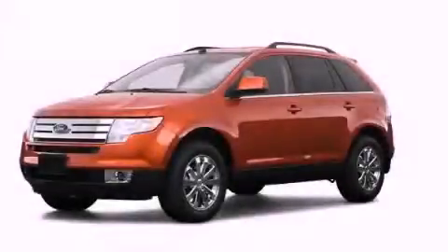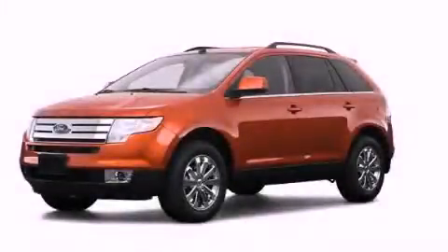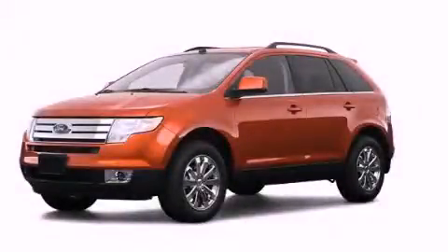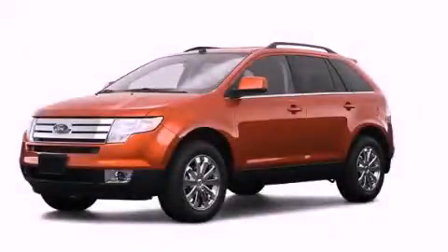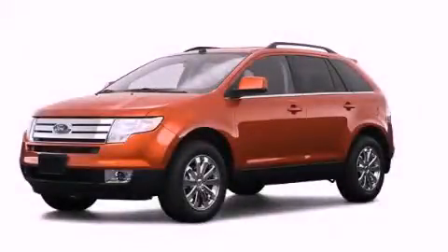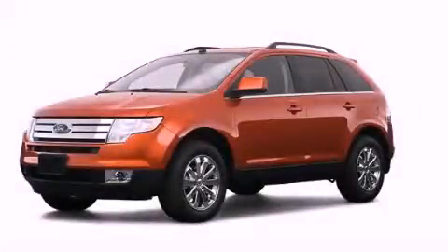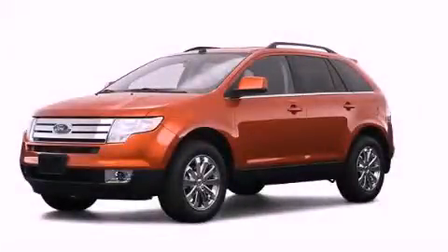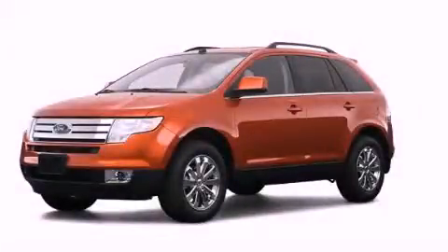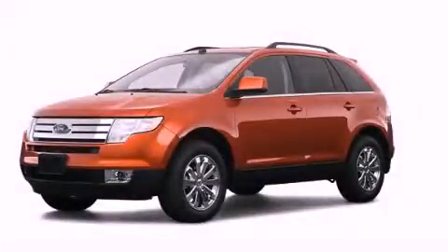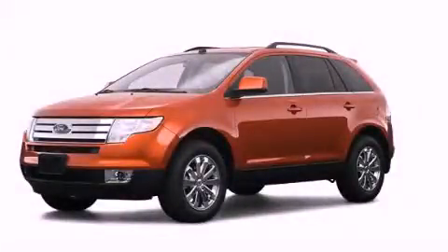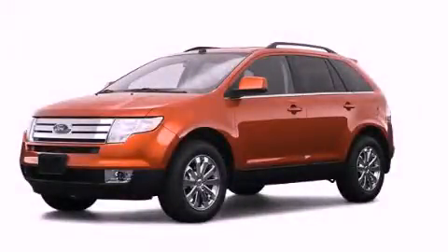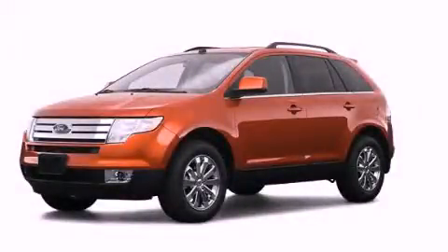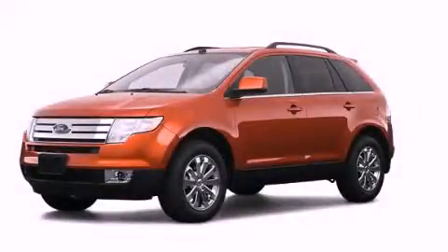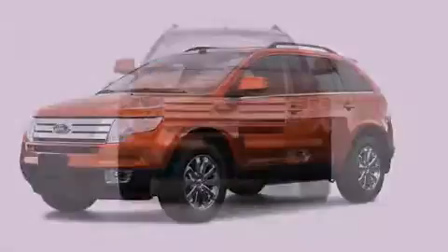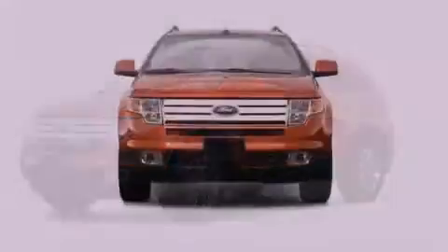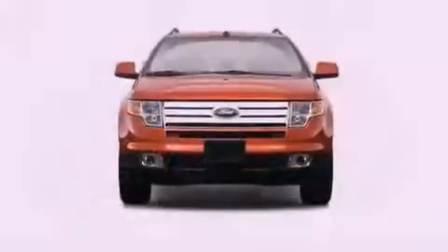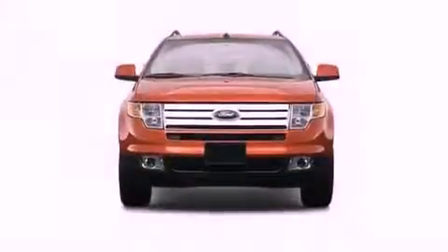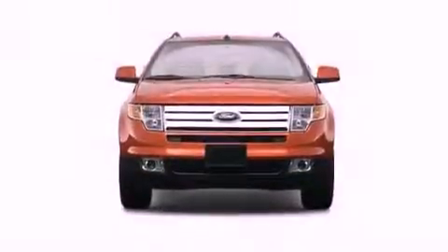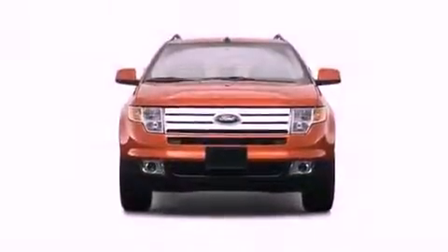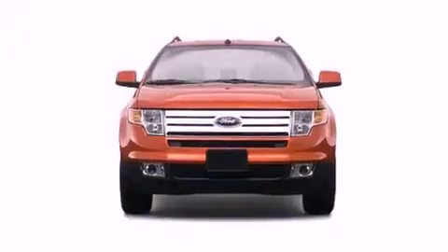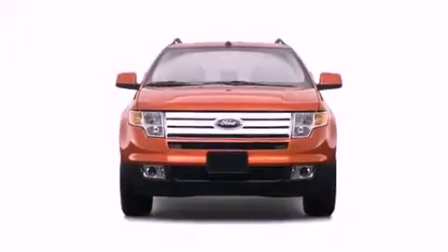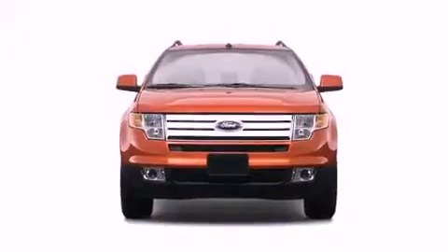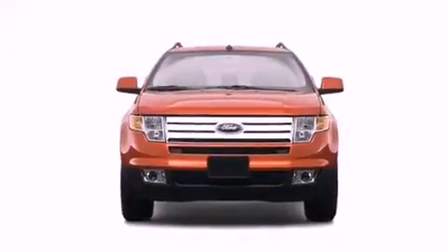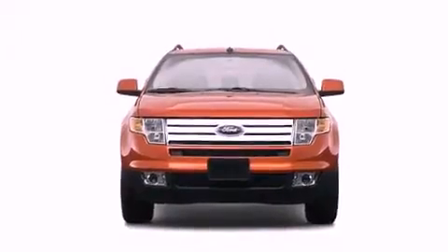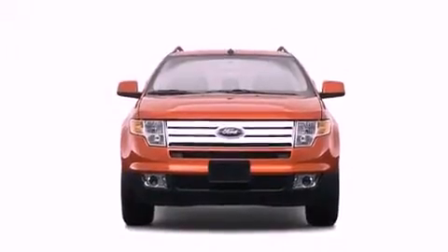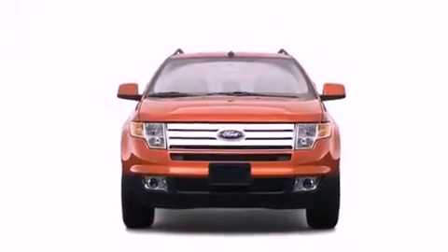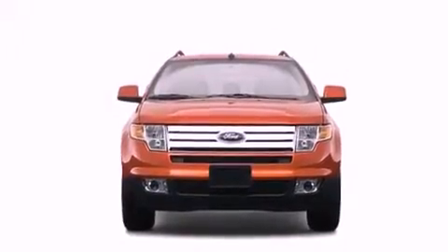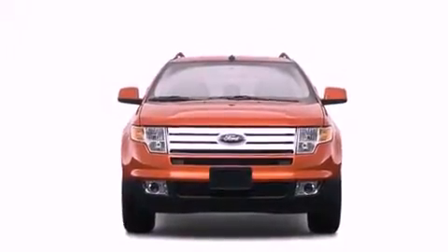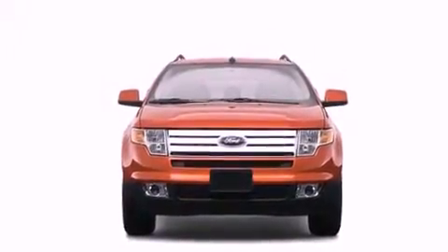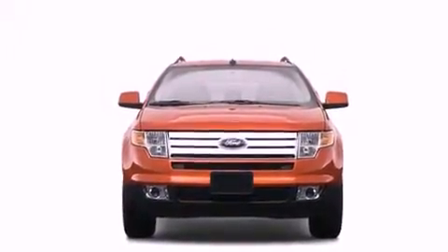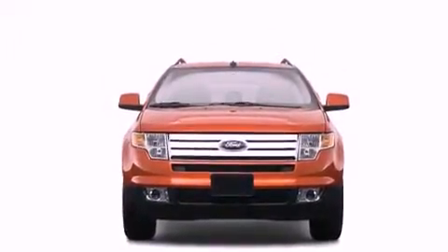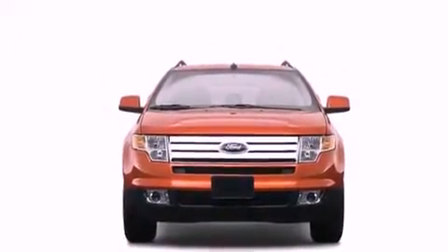This is a 2008 Ford Edge. Plenty of space for what you need. All of the following features are included.